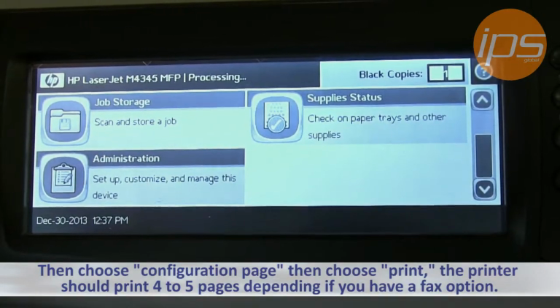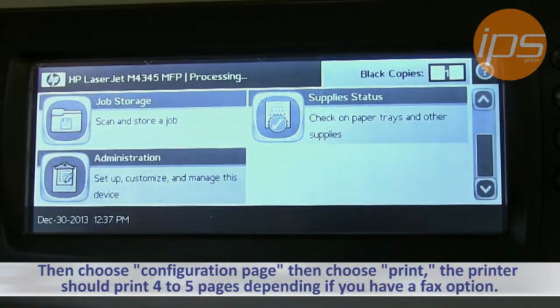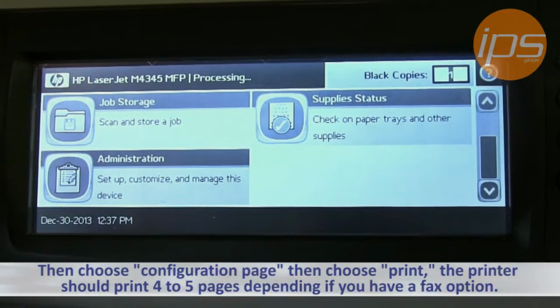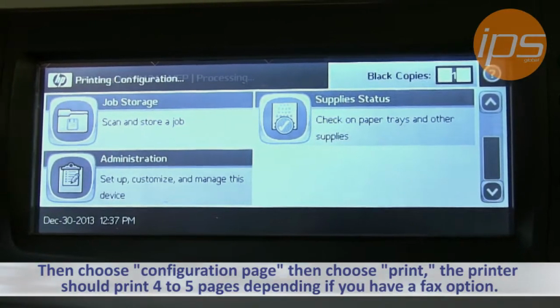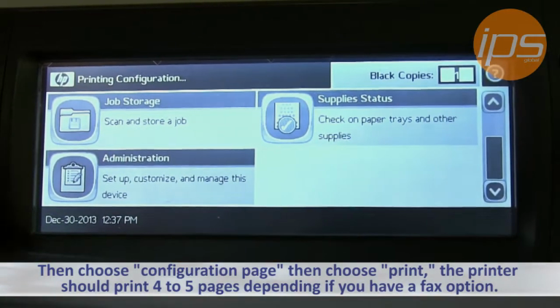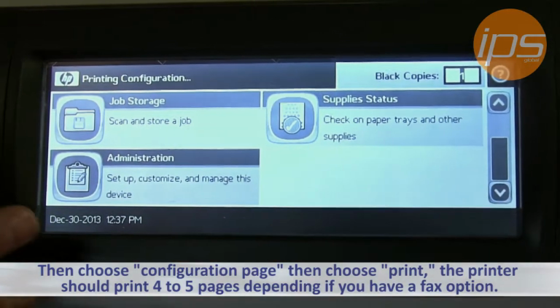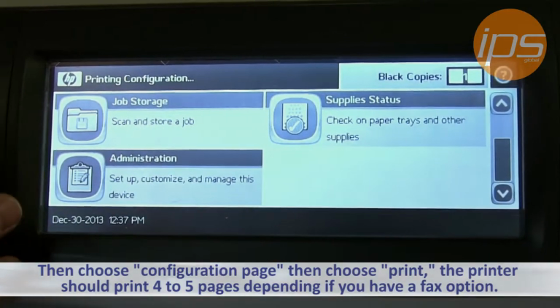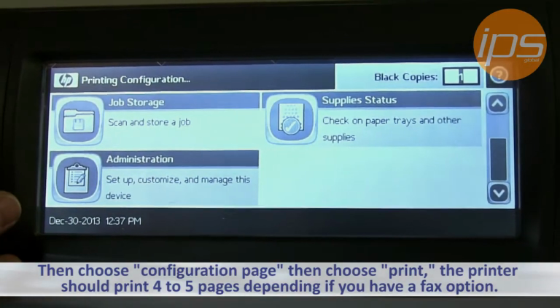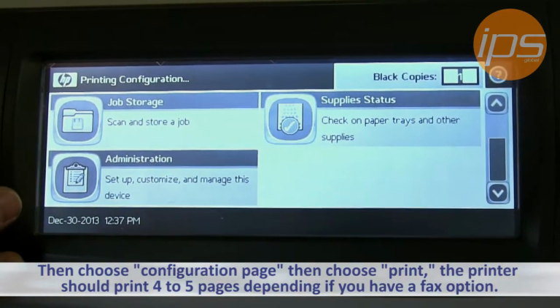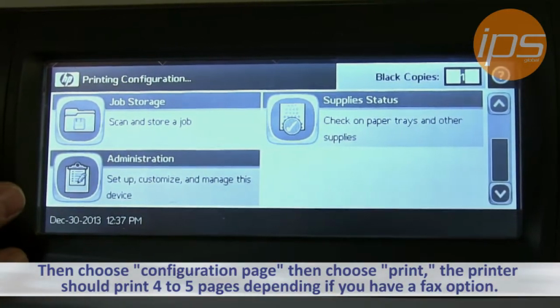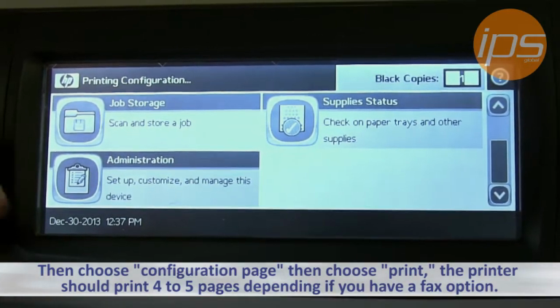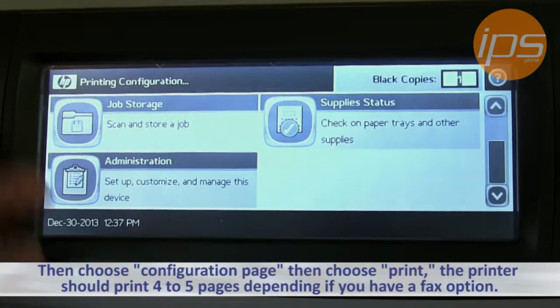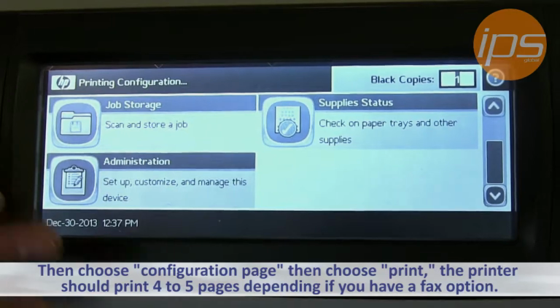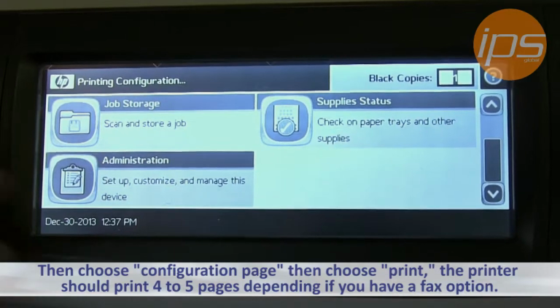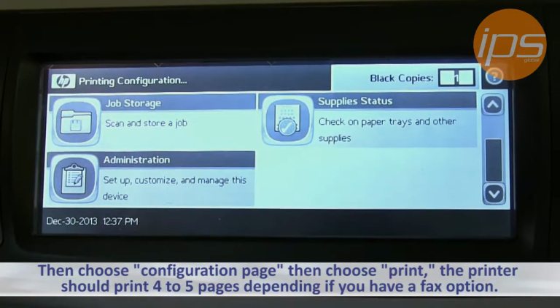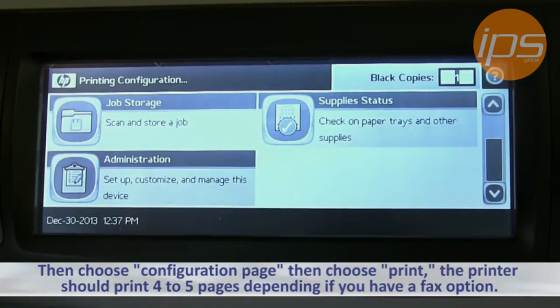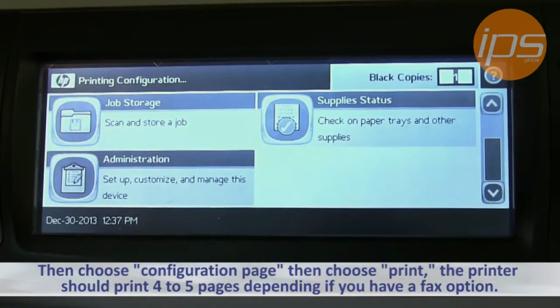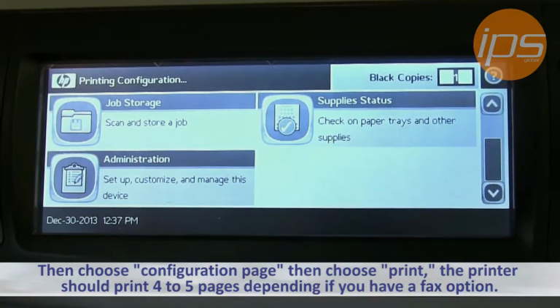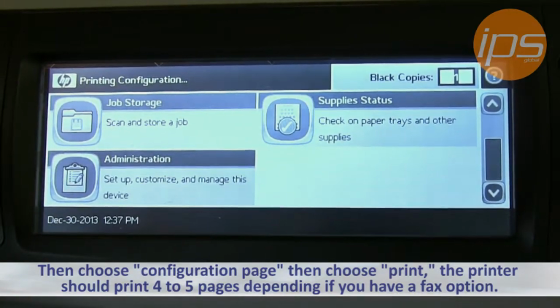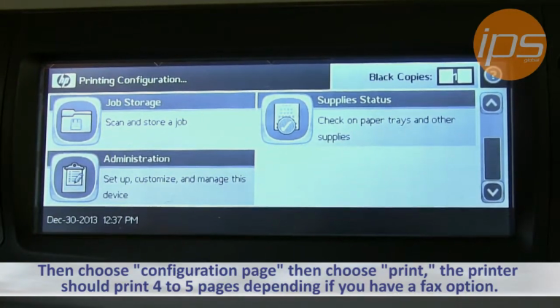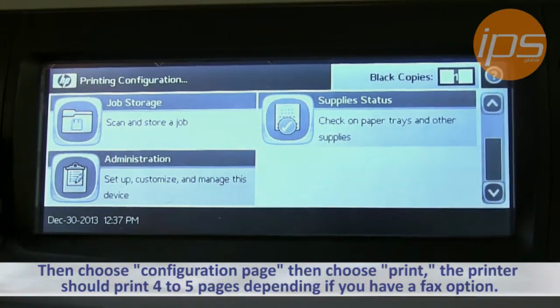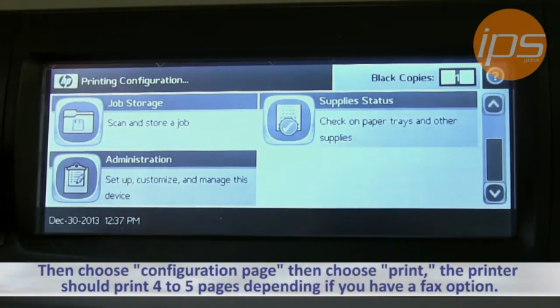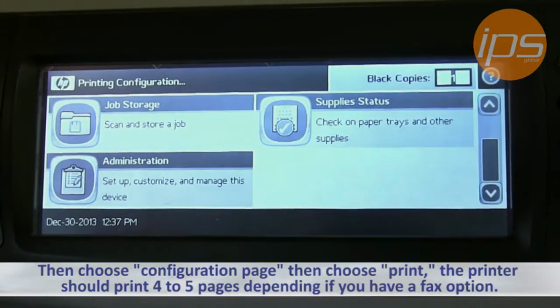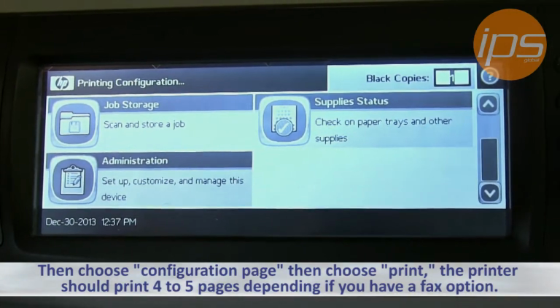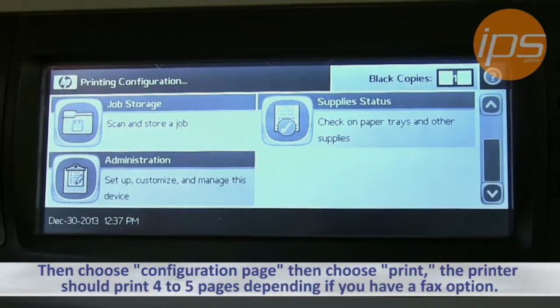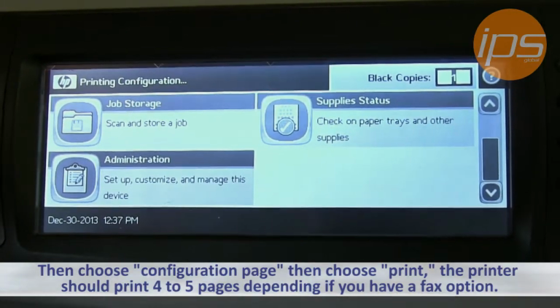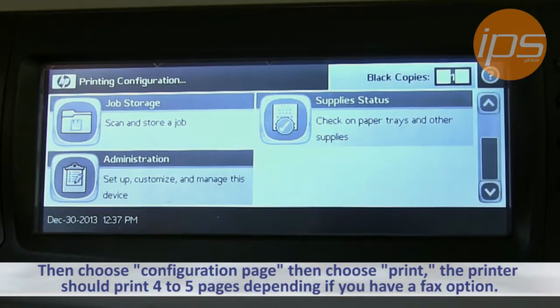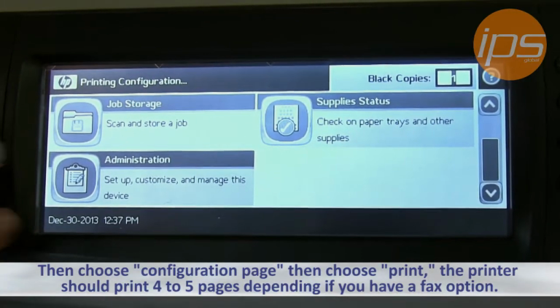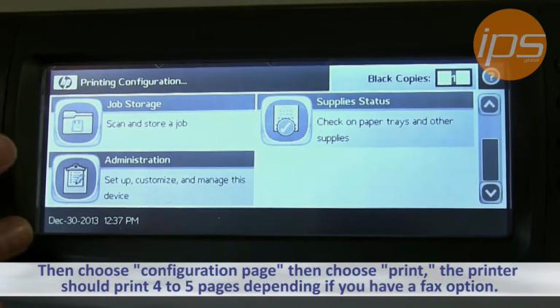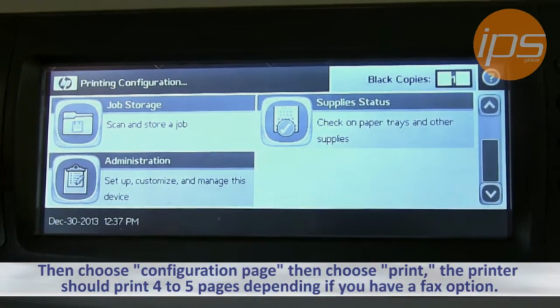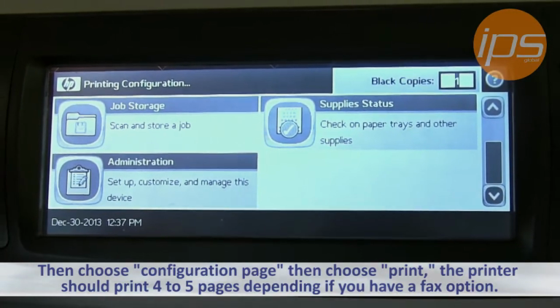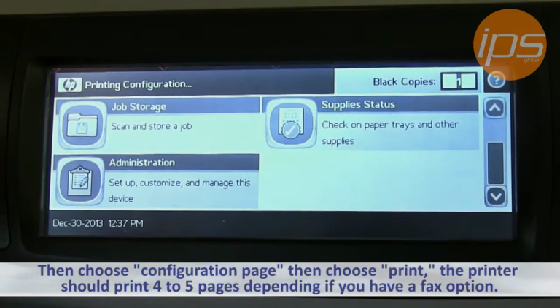The printer should then print about four to five pages, depending on whether or not you have a fax option installed on this machine.